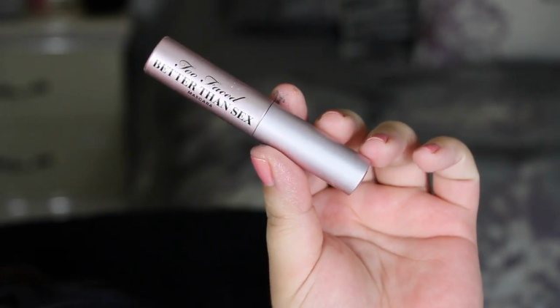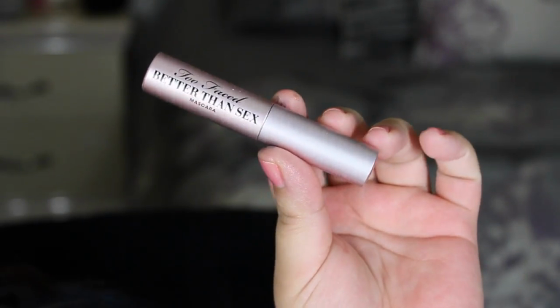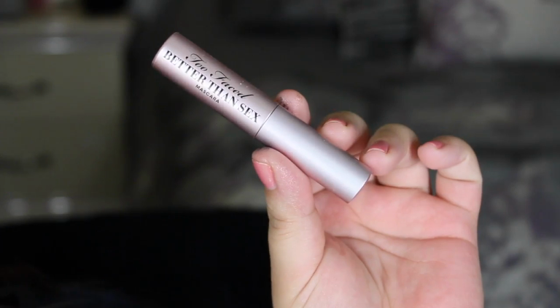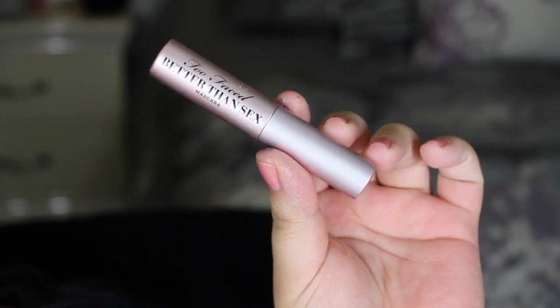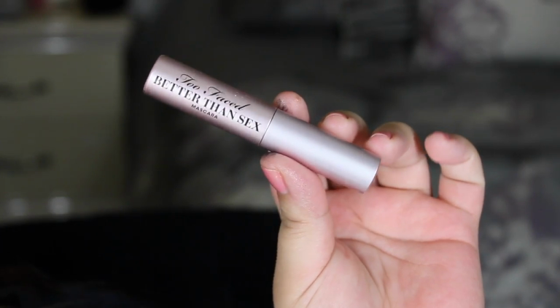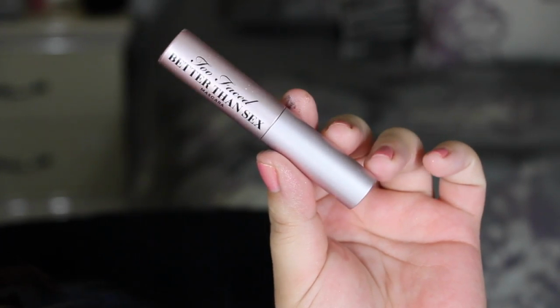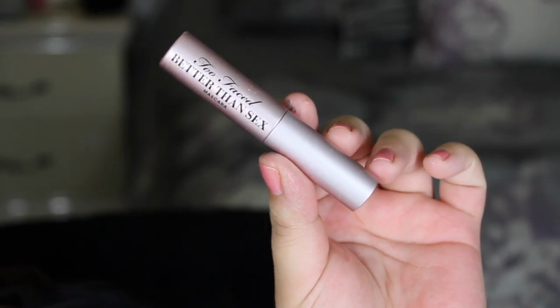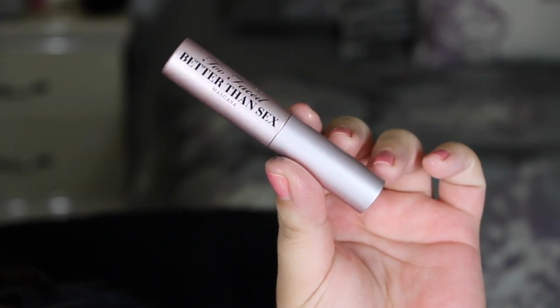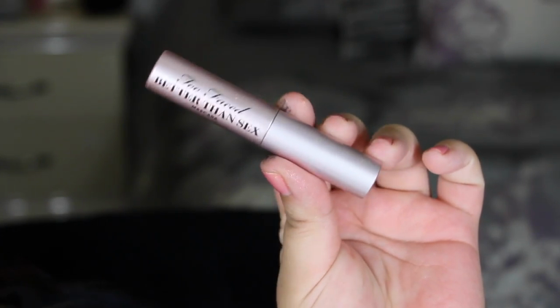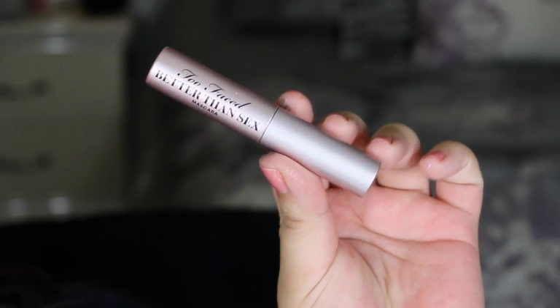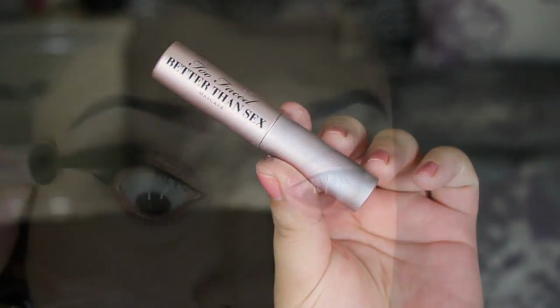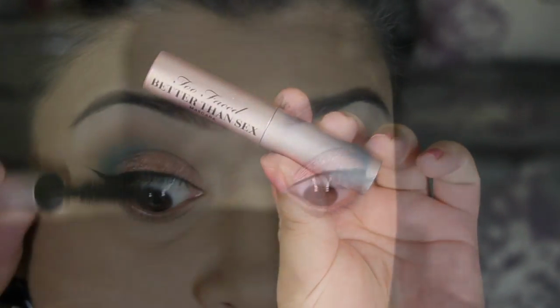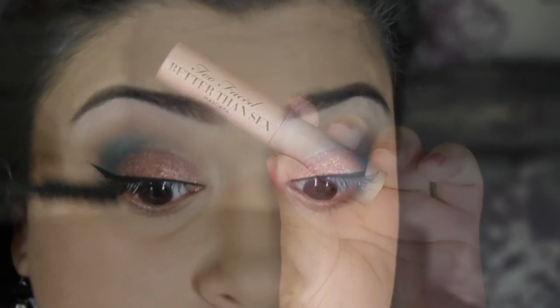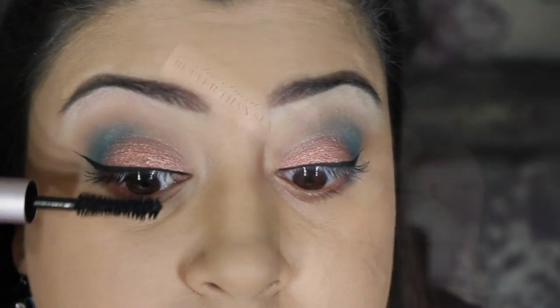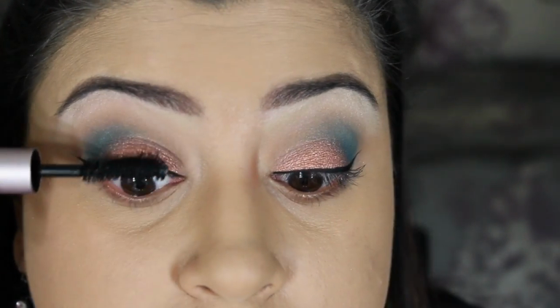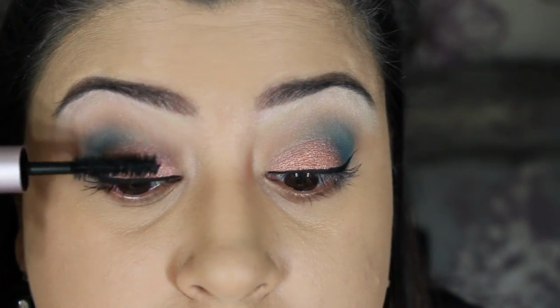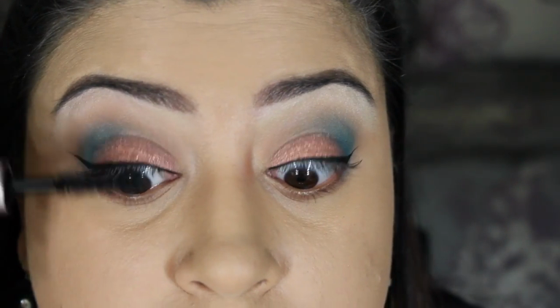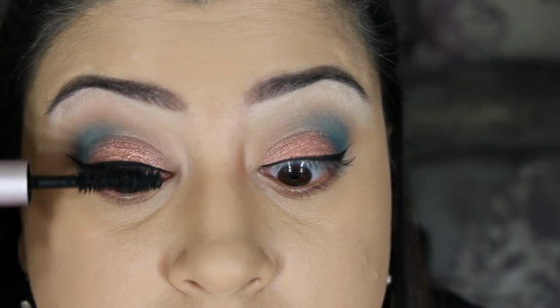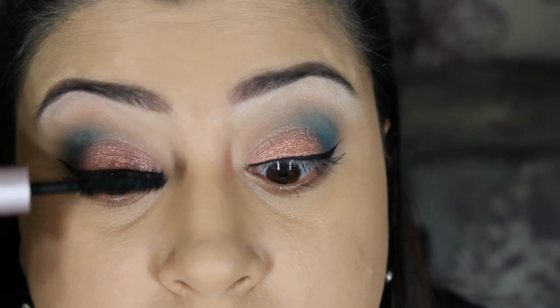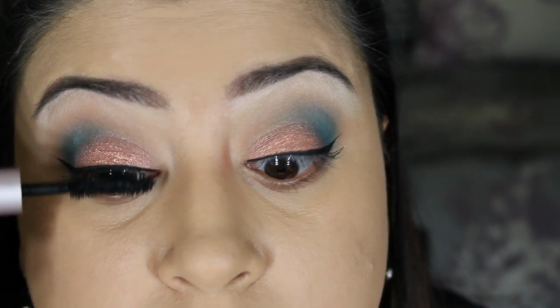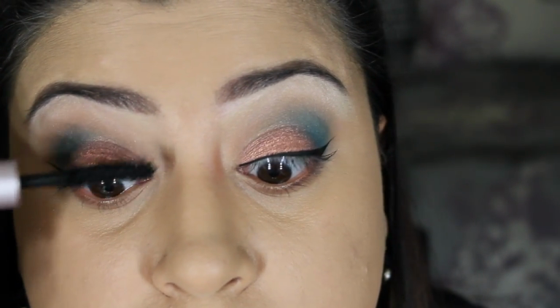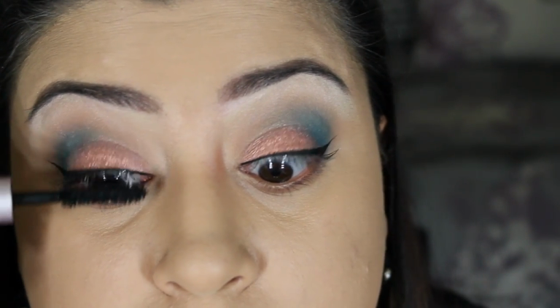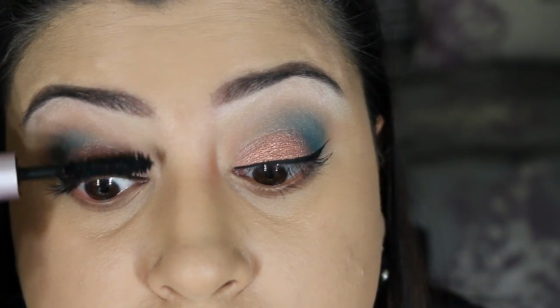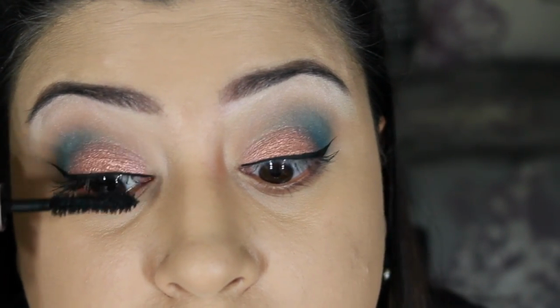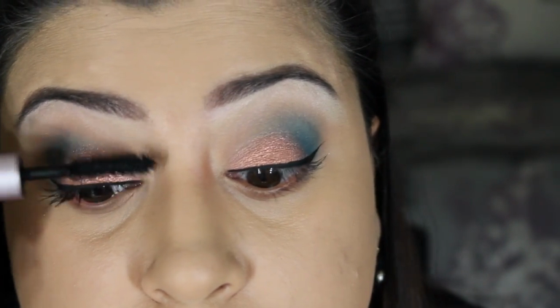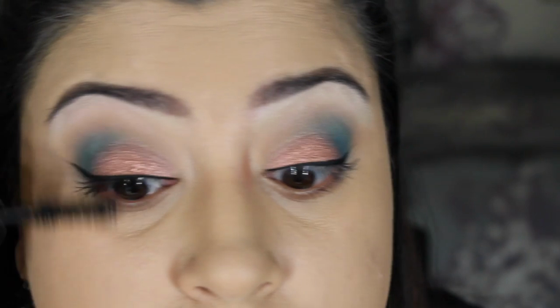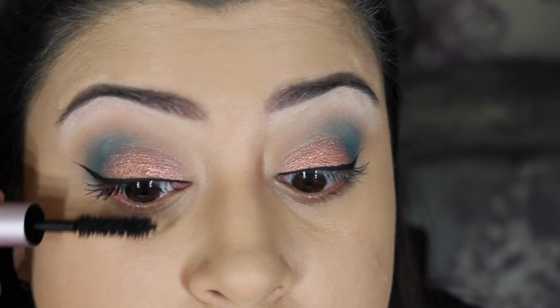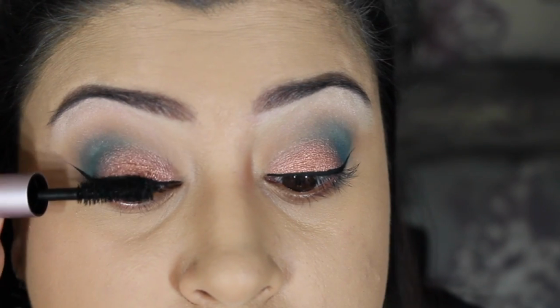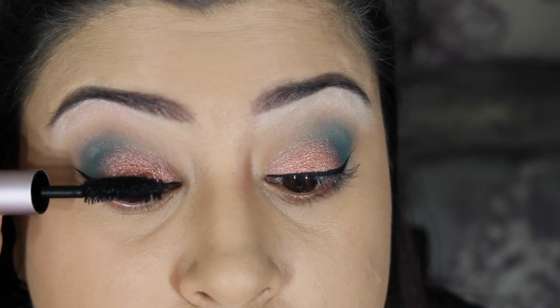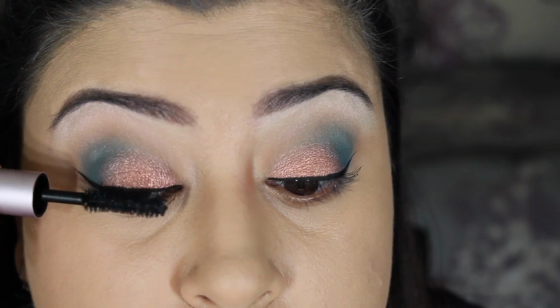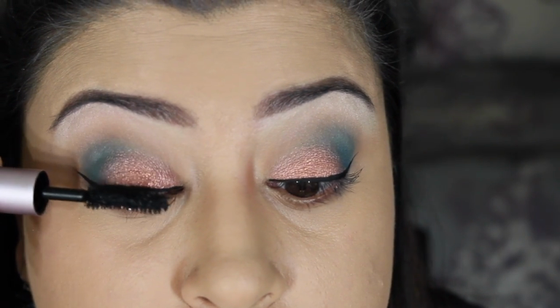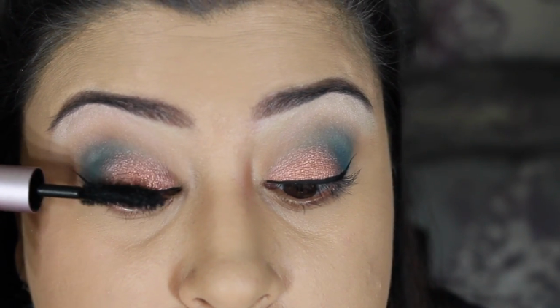For mascara I am applying the Too Faced Better Than Sex mascara — I'm only doing one coat because I will be going in with lashes.